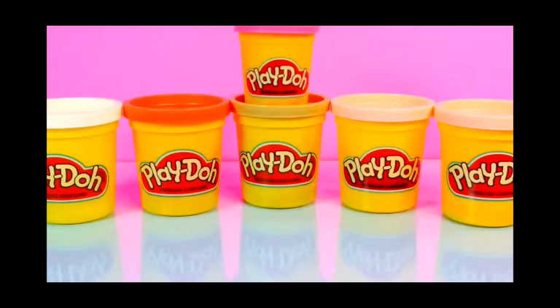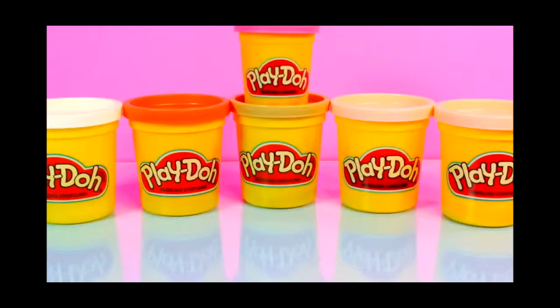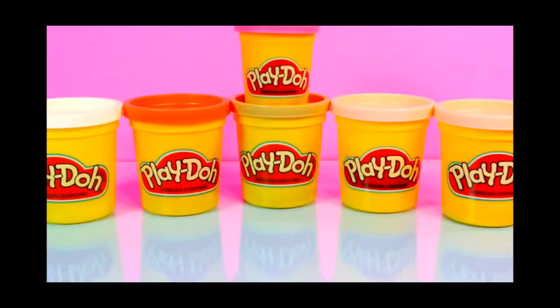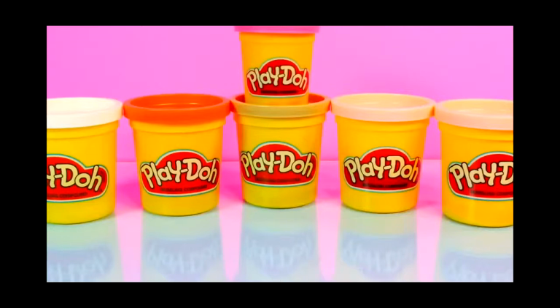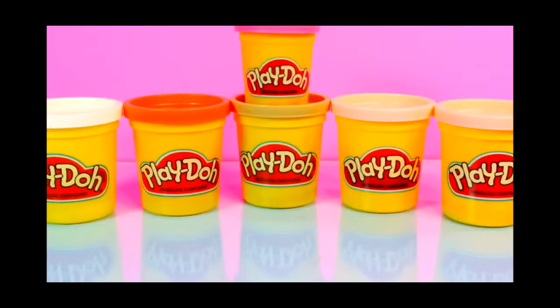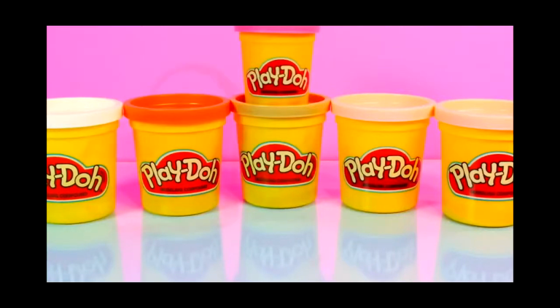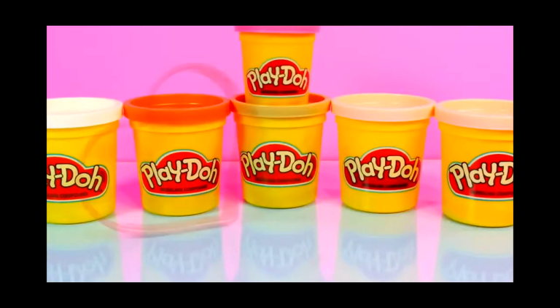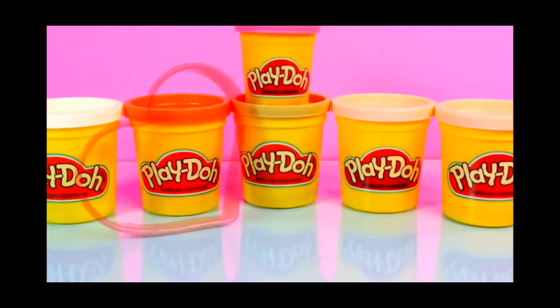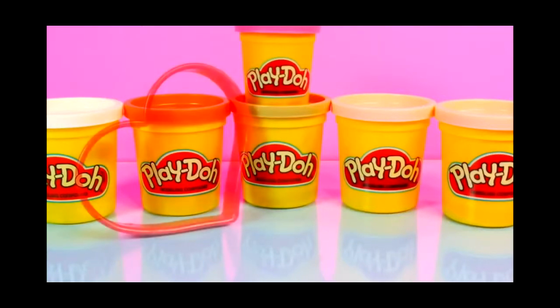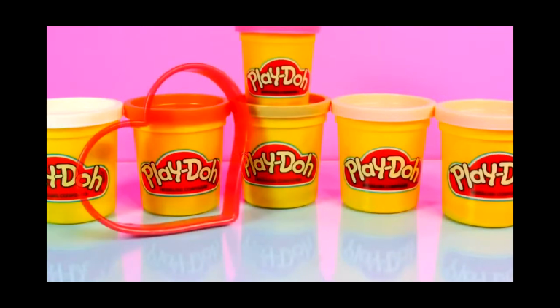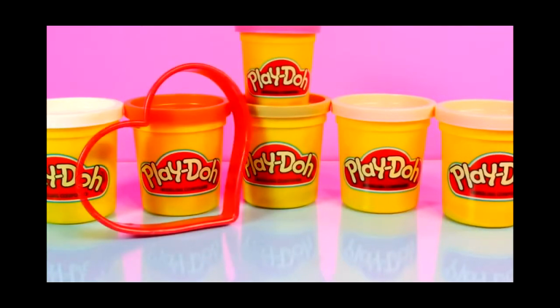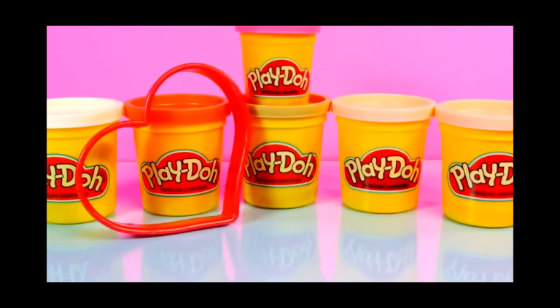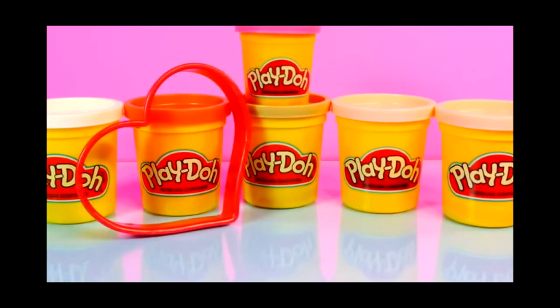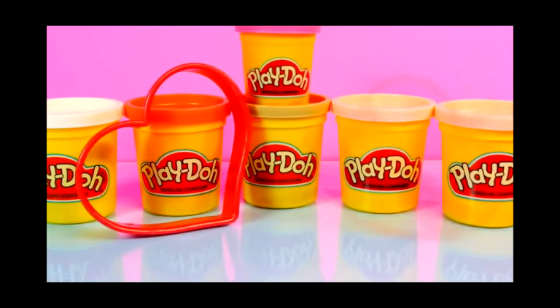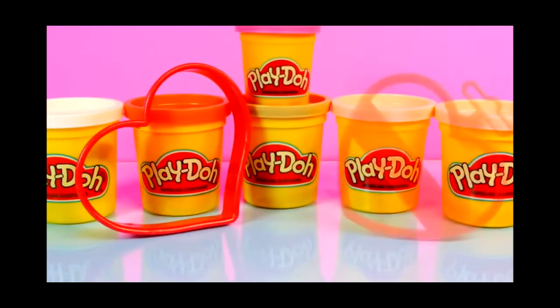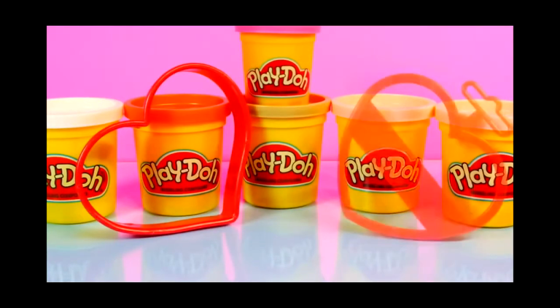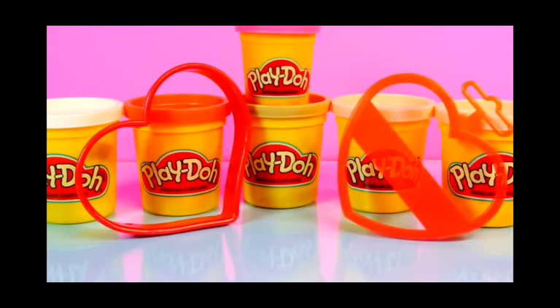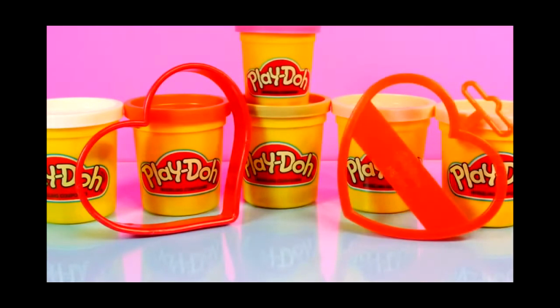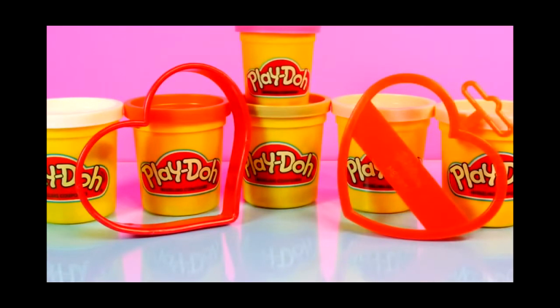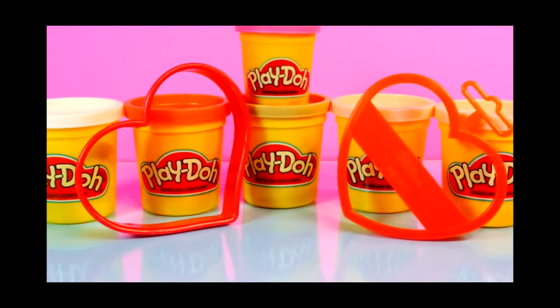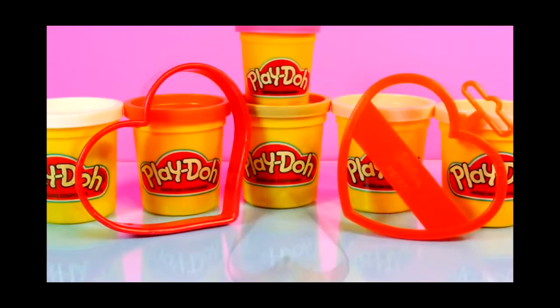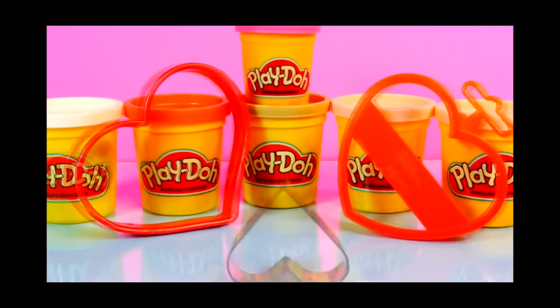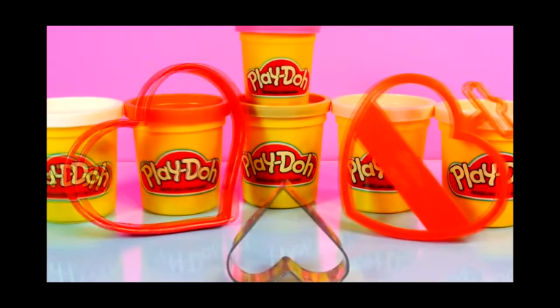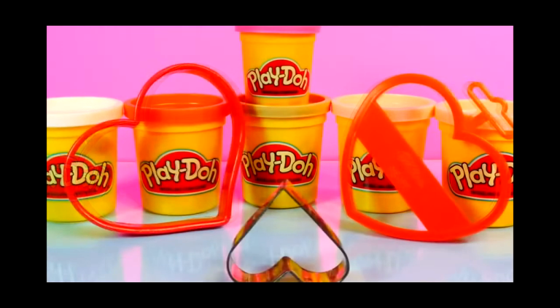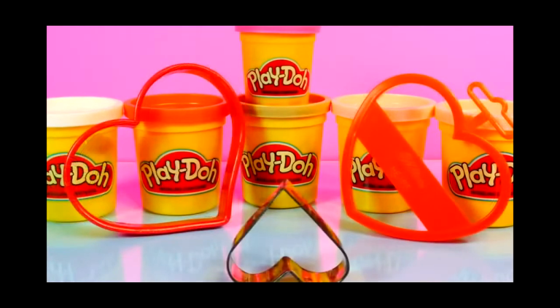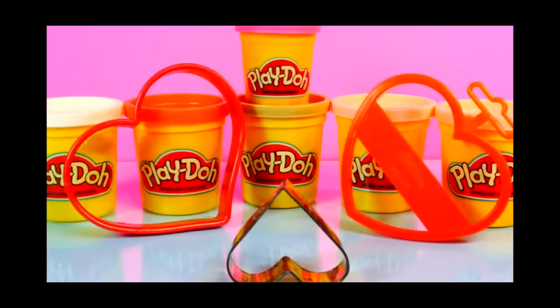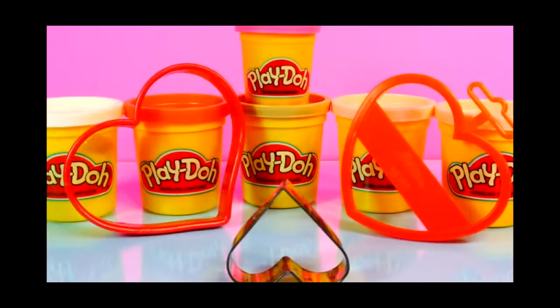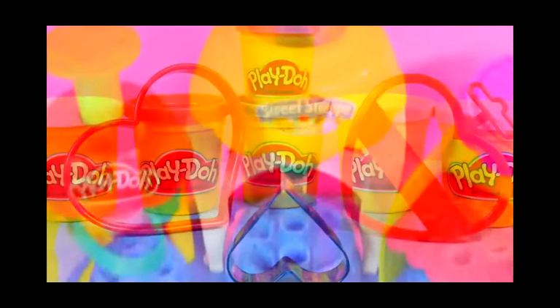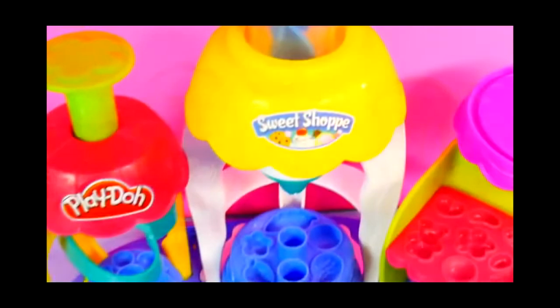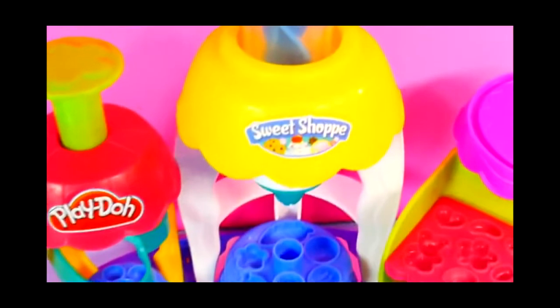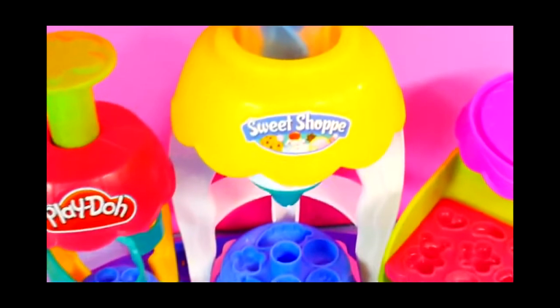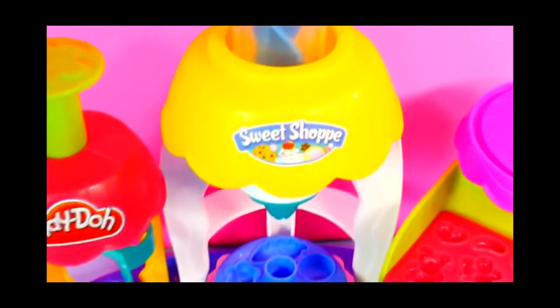Hey guys, this is Disney Cars Toy Club and today we're gonna be making some Play-Doh Valentine's Day cookies.